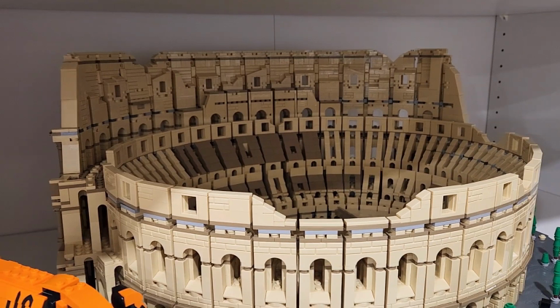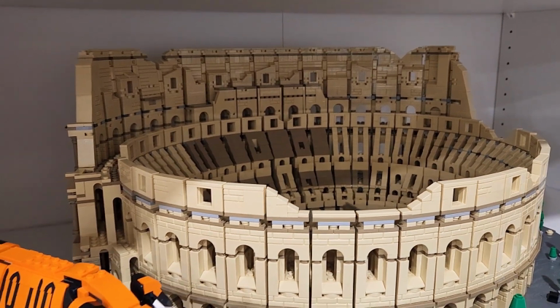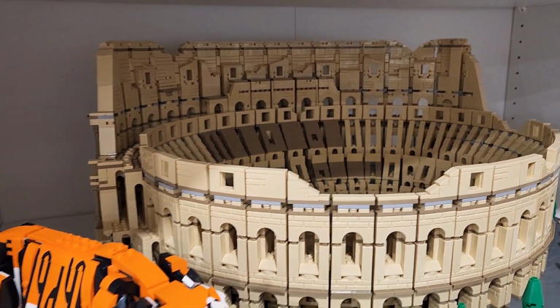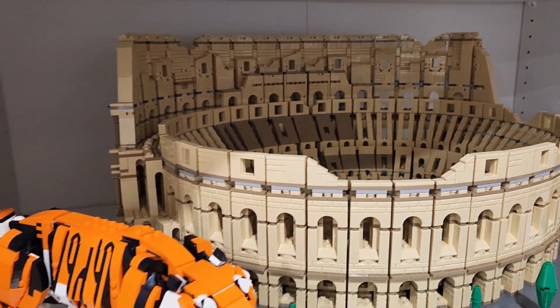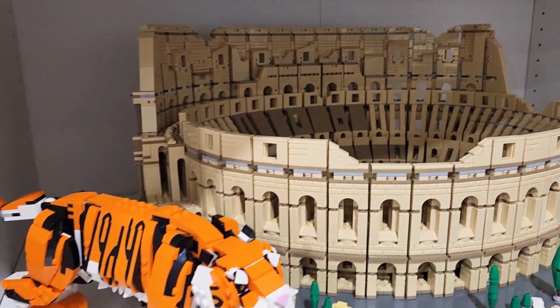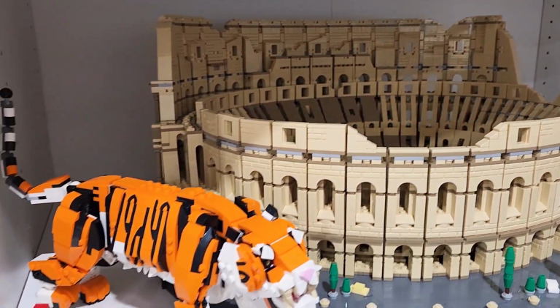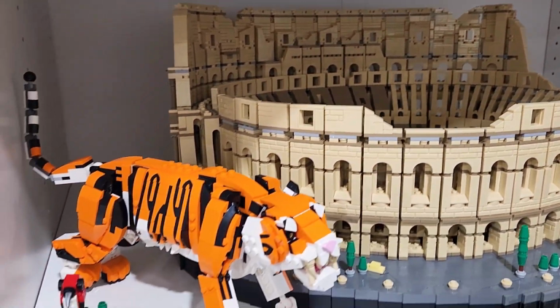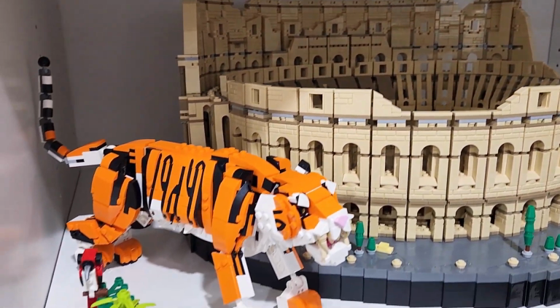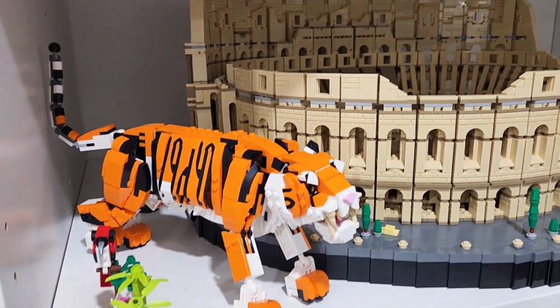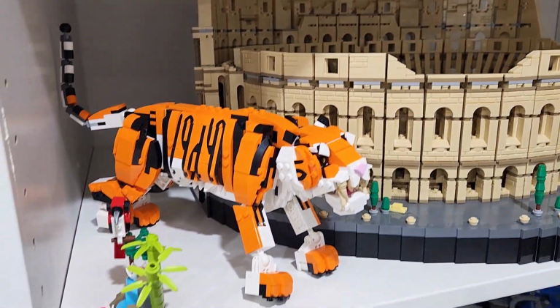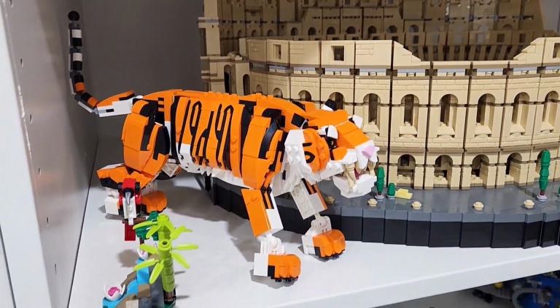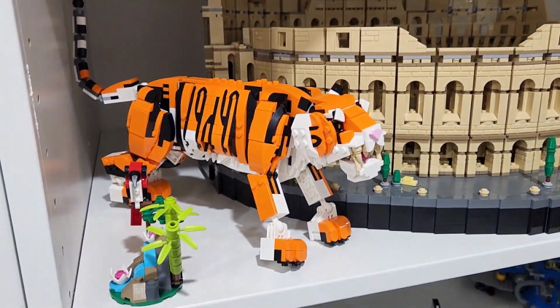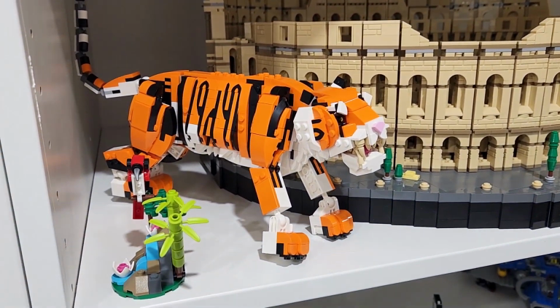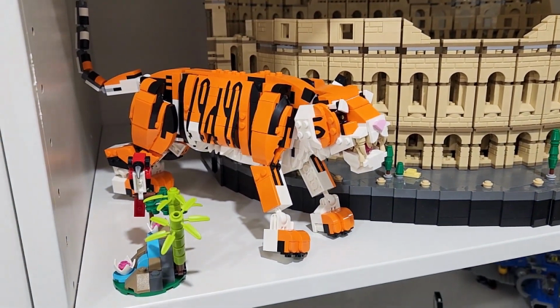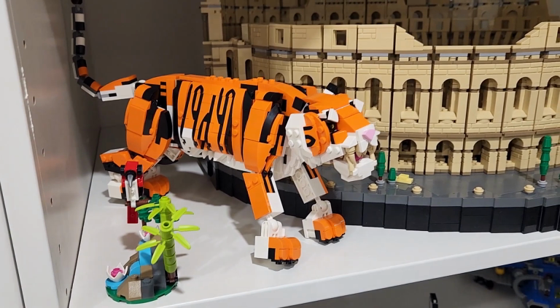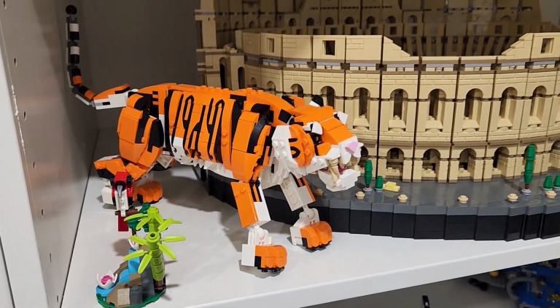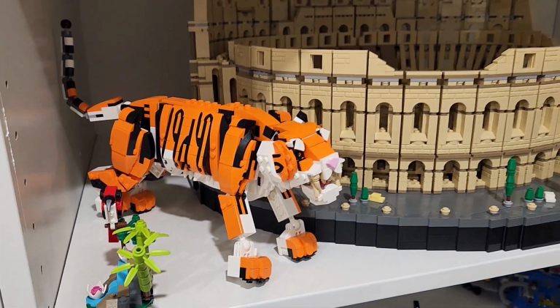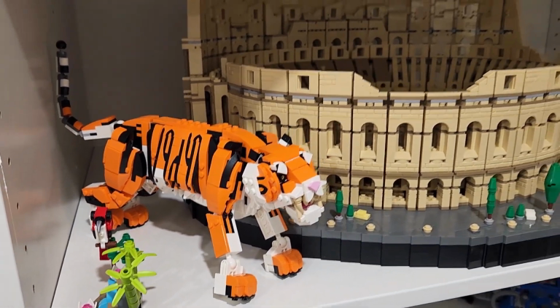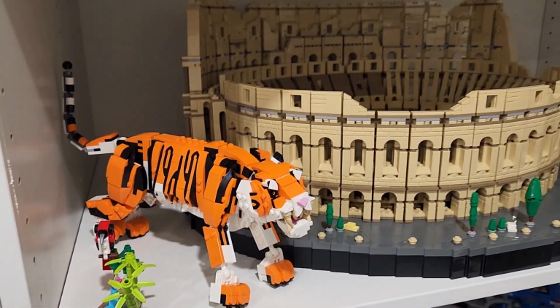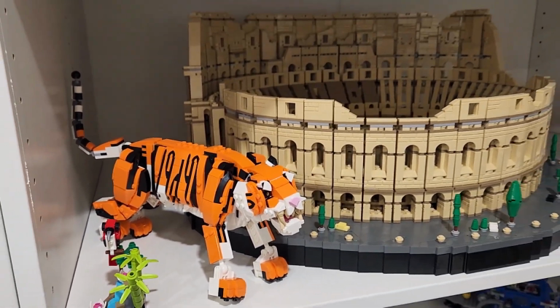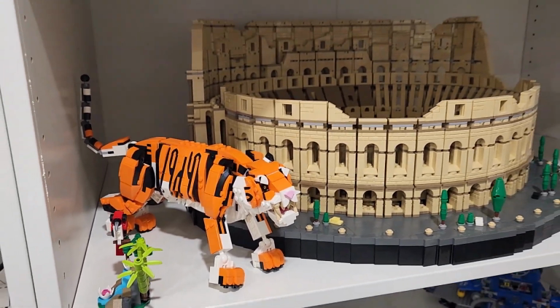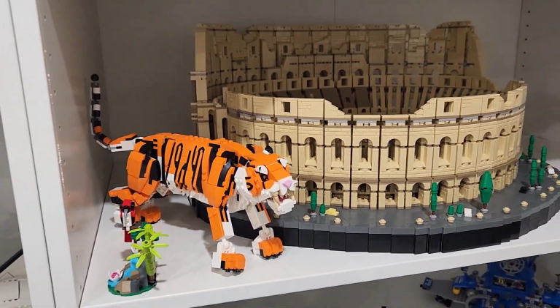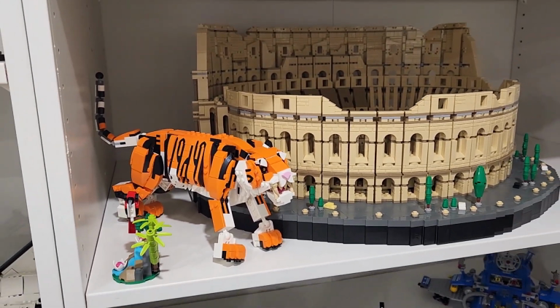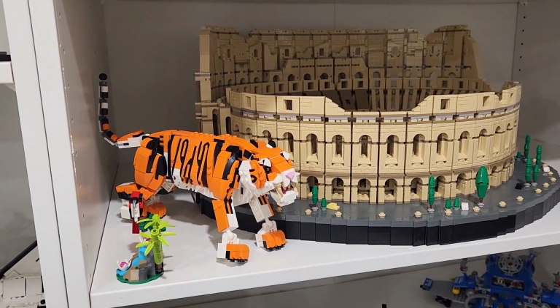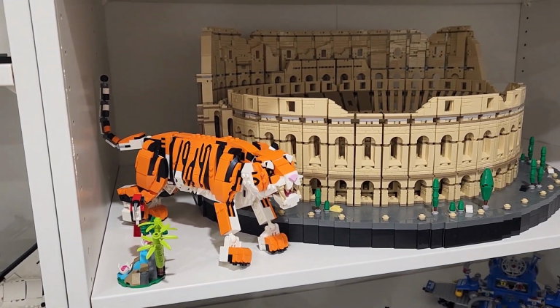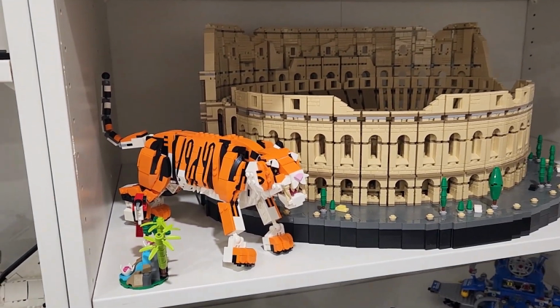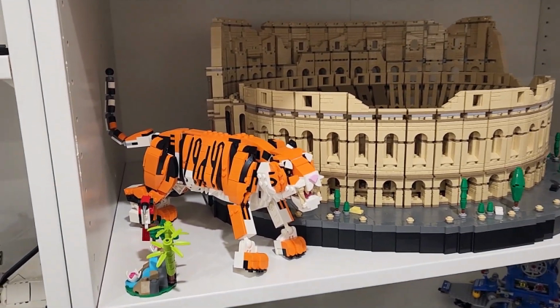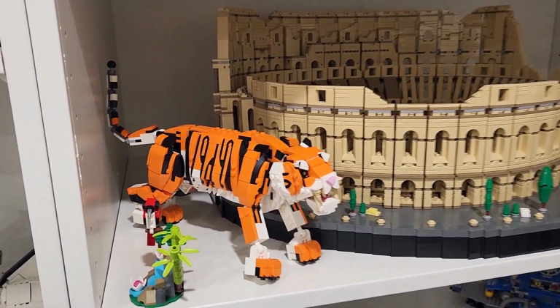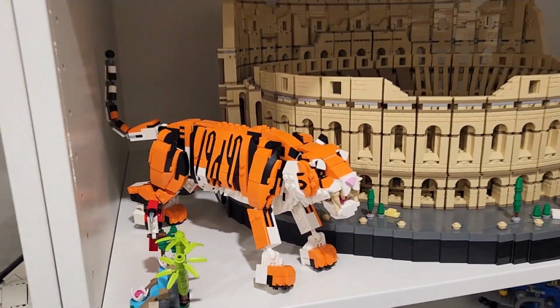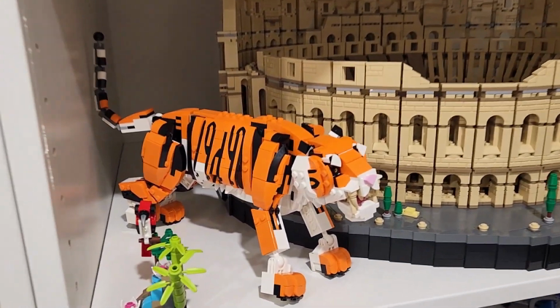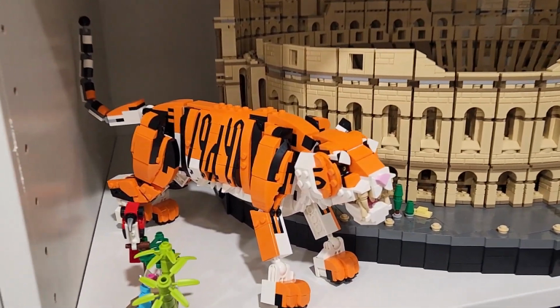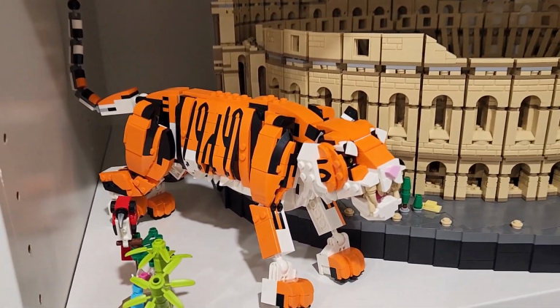For a little size comparison, there's the Majestic Tiger beside the massive Roman Colosseum. So it's a pretty good size — not too bad.